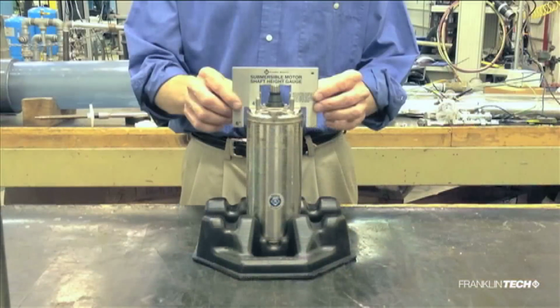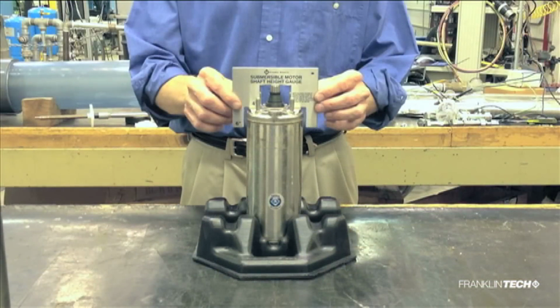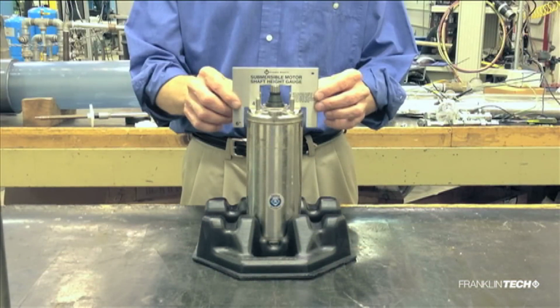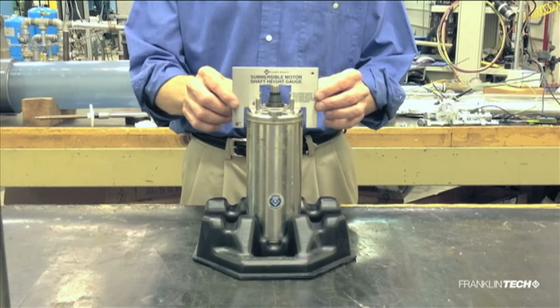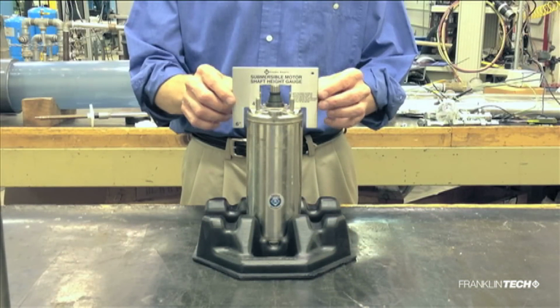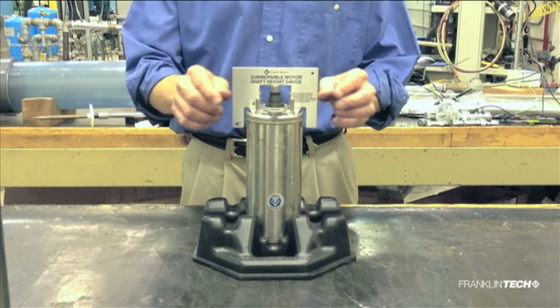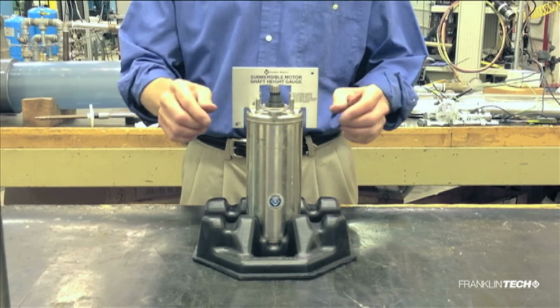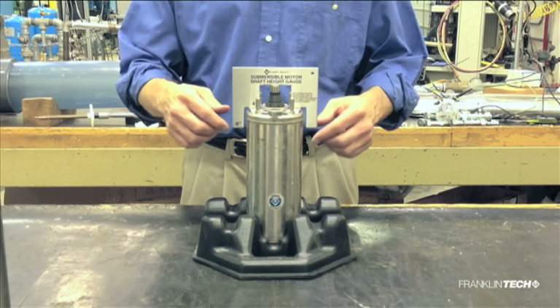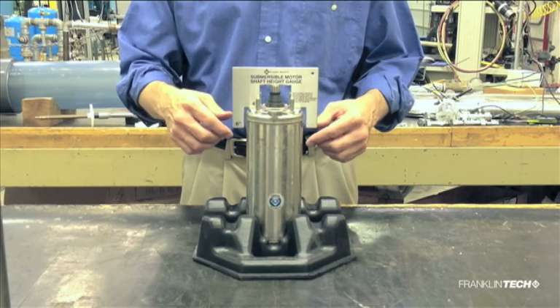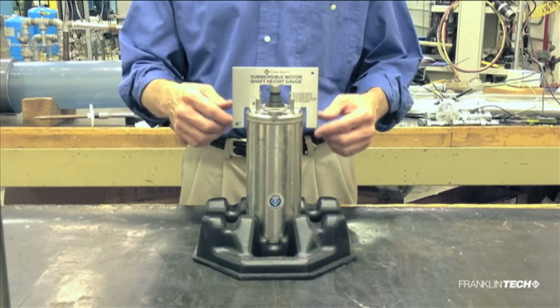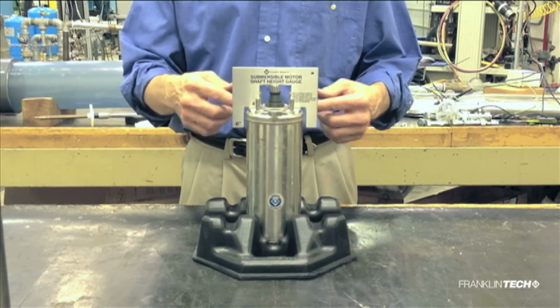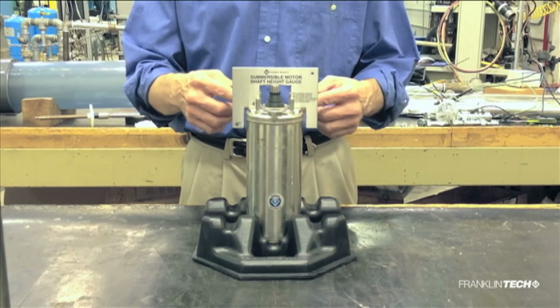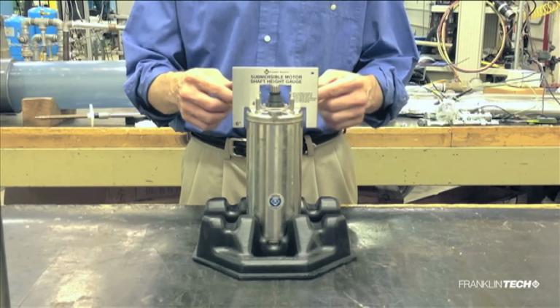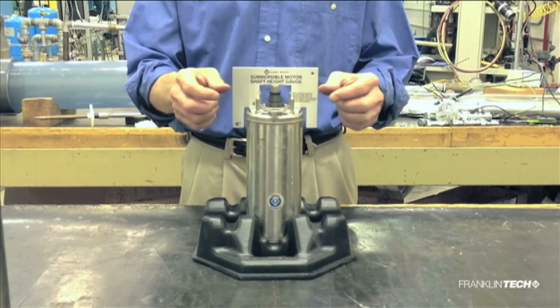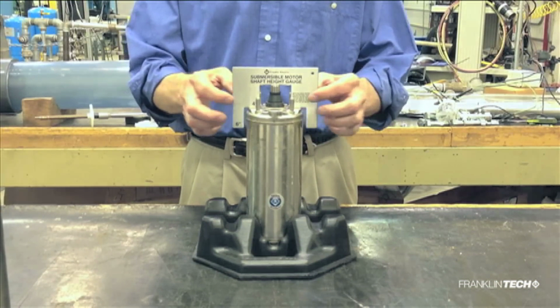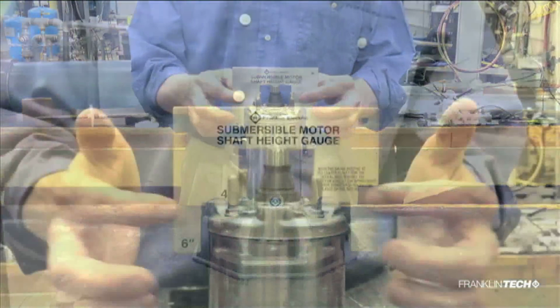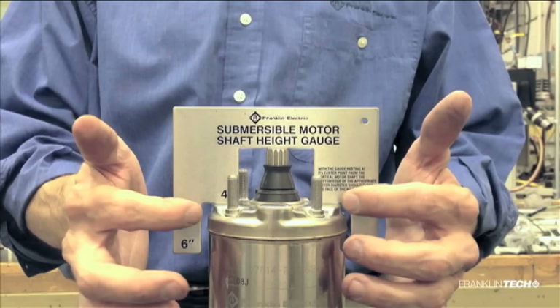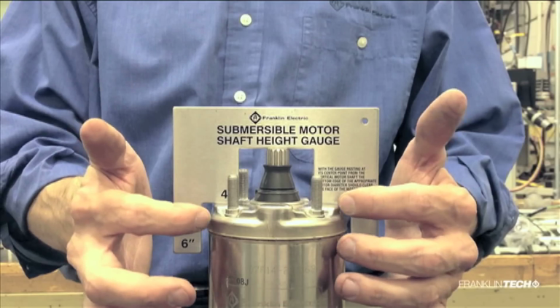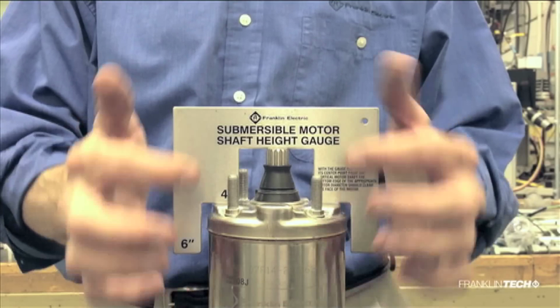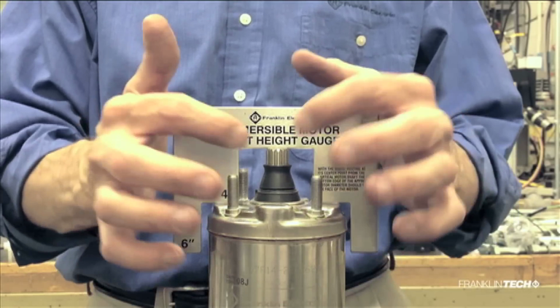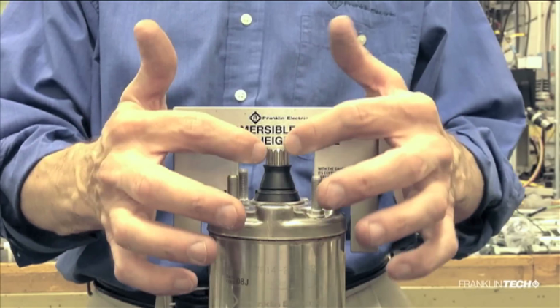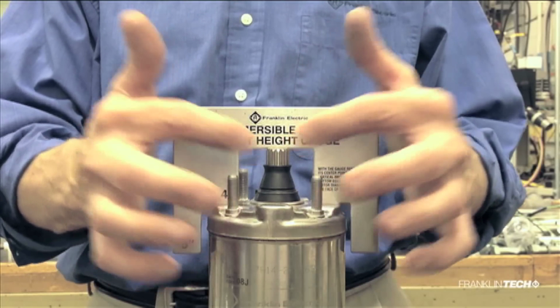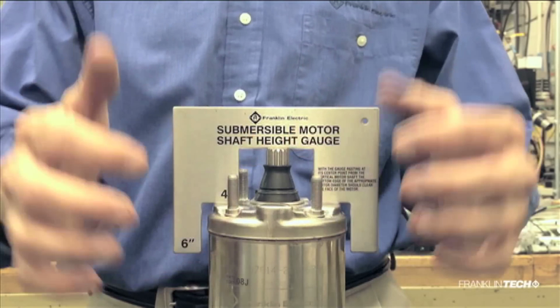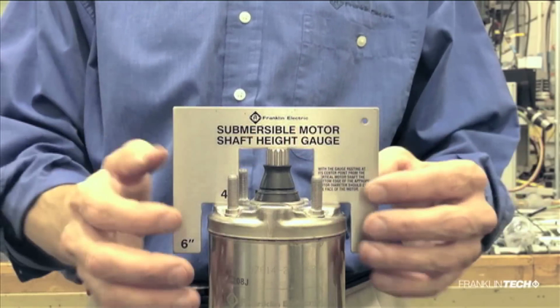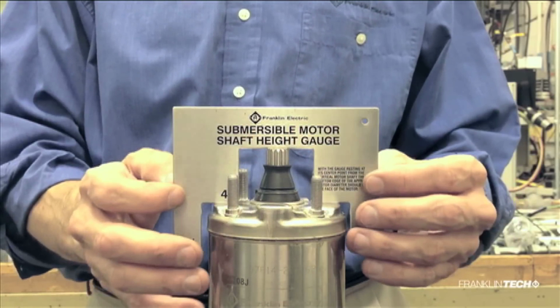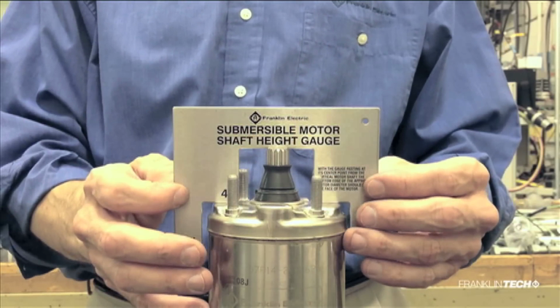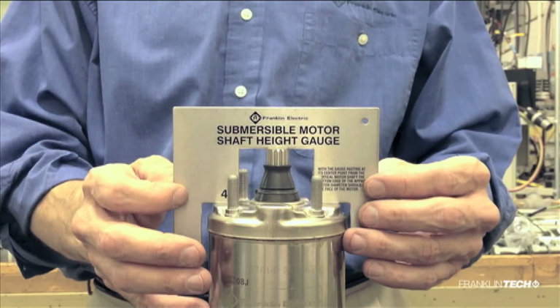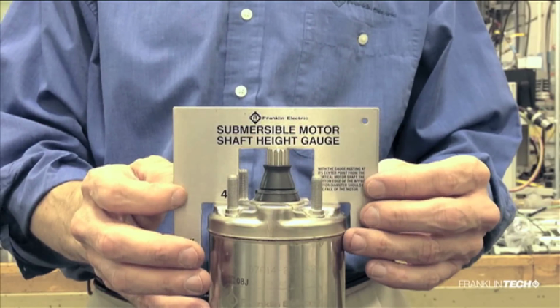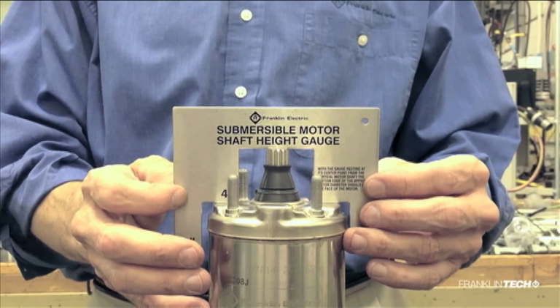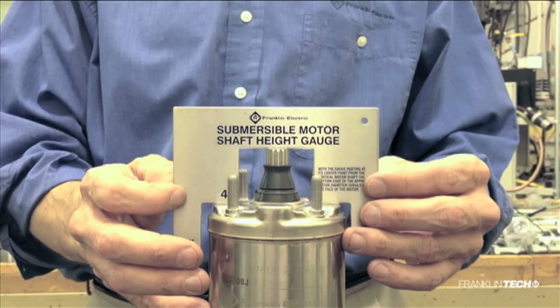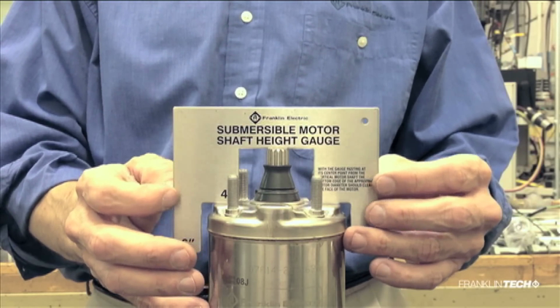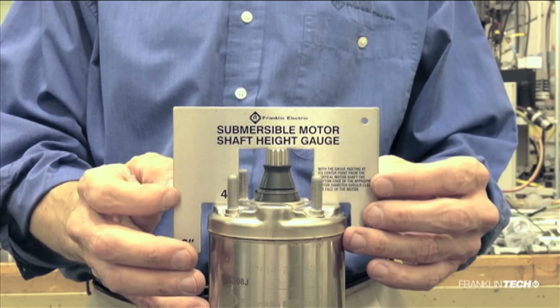This motor has a normal shaft height where the gauge floats freely on the center of the shaft with very little clearance to the pump mounting surface. This motor is ready to use.